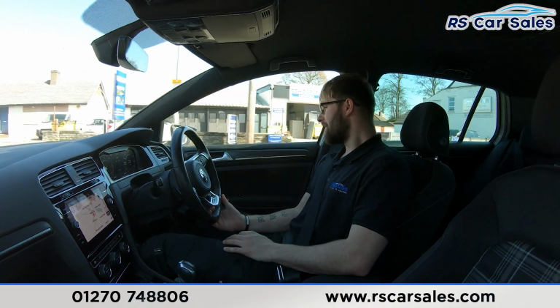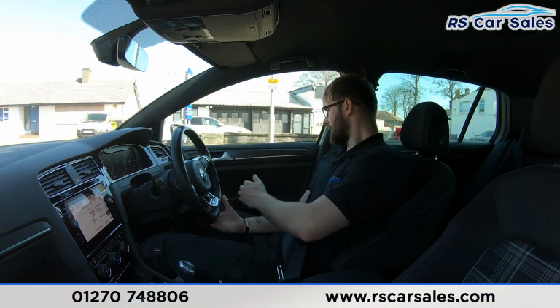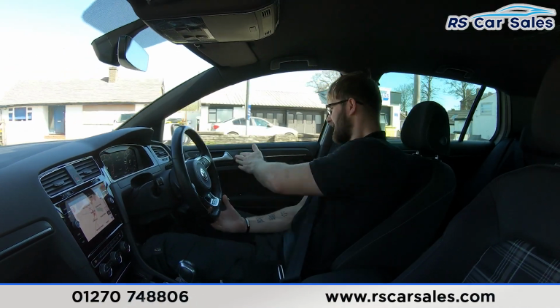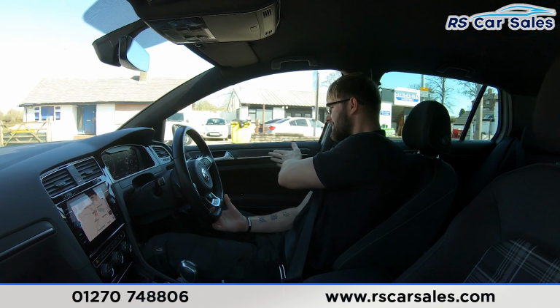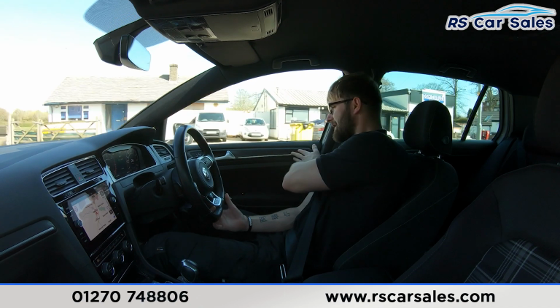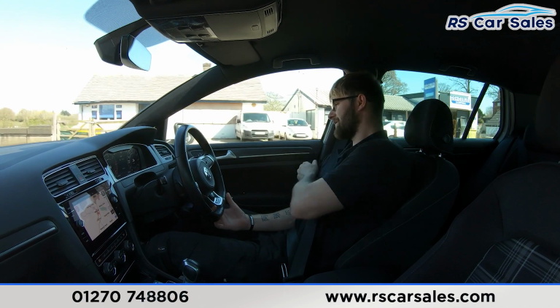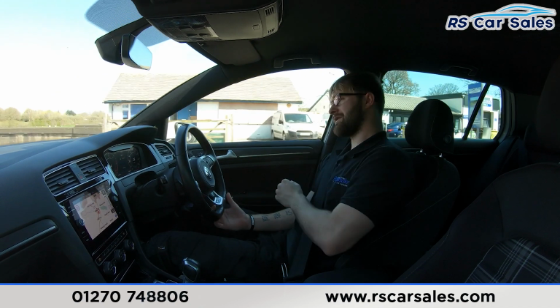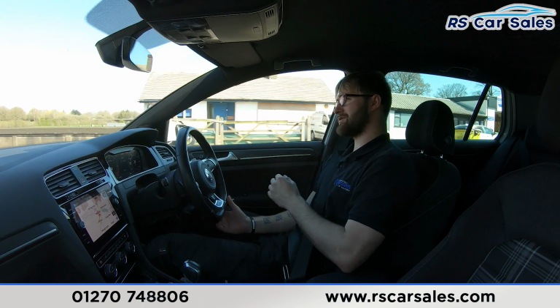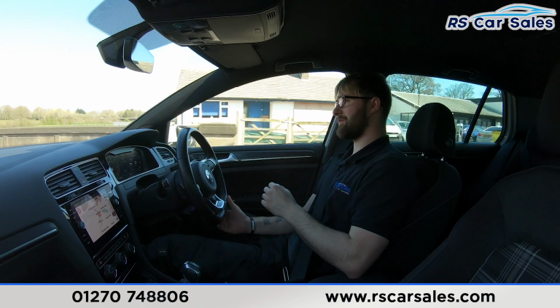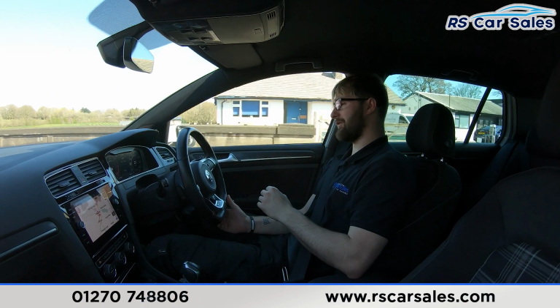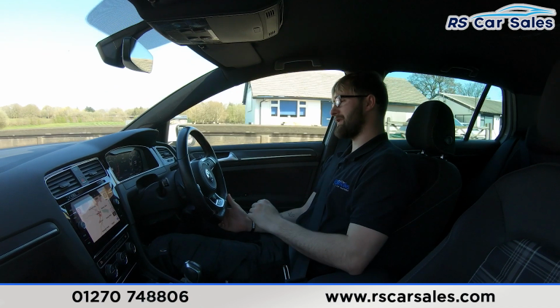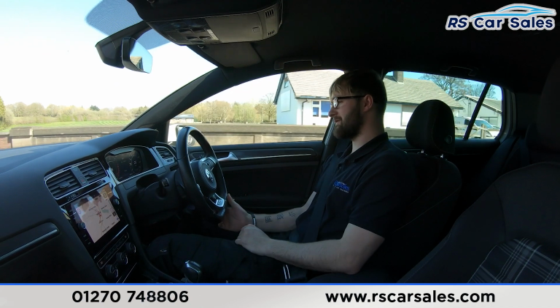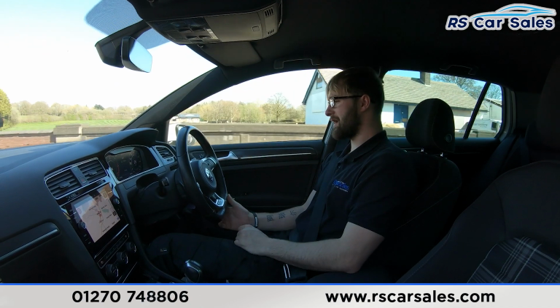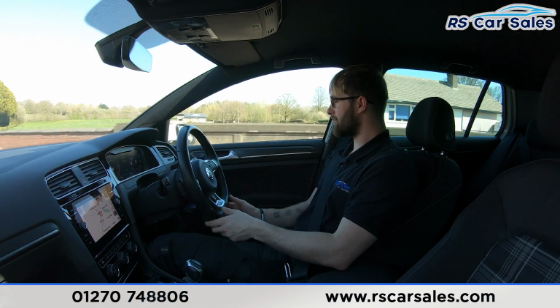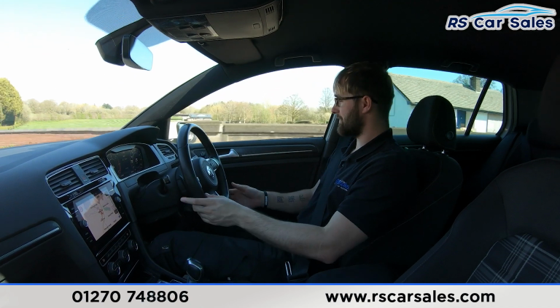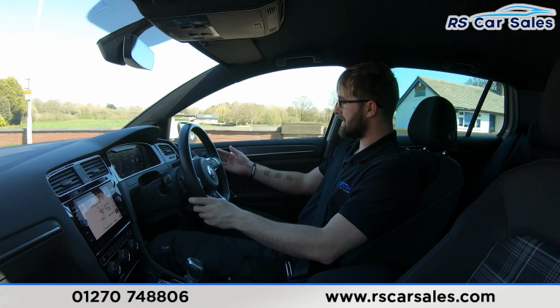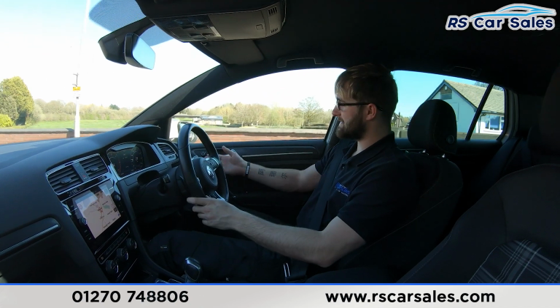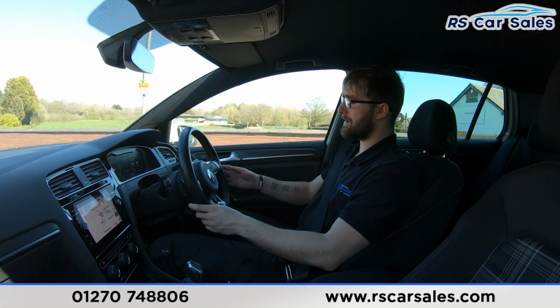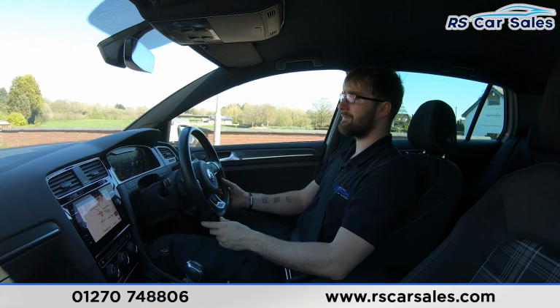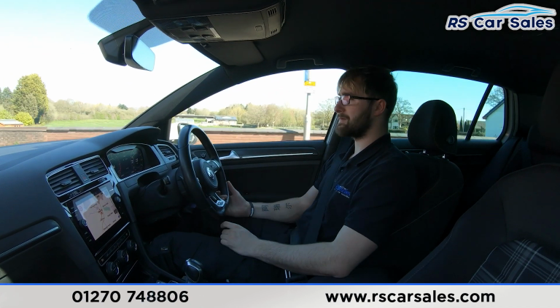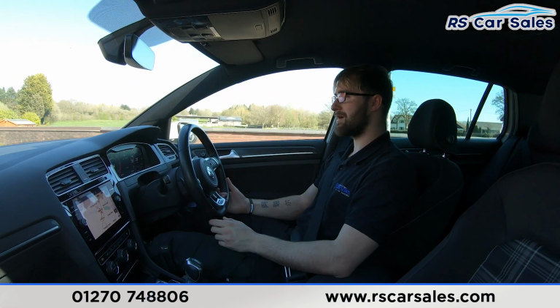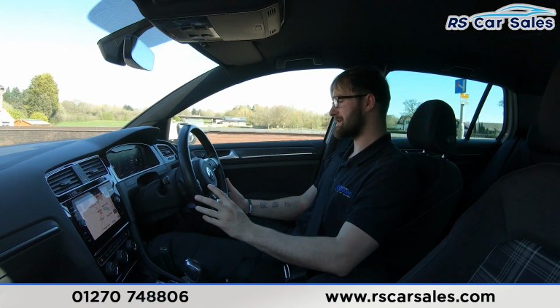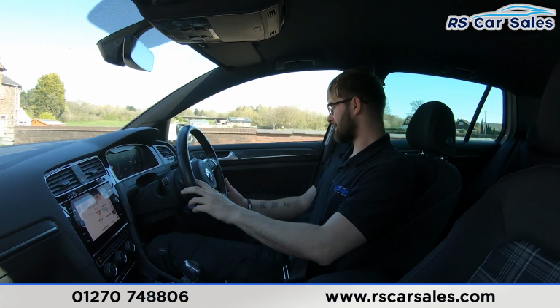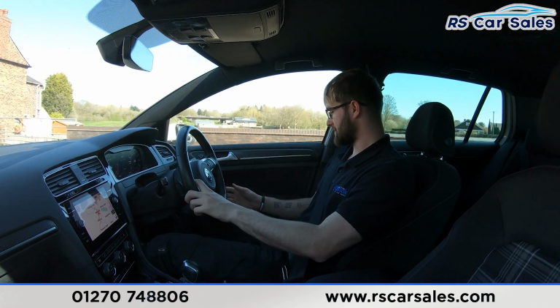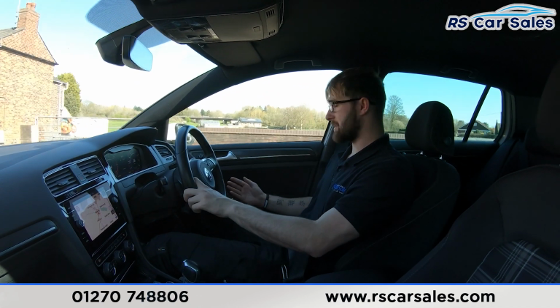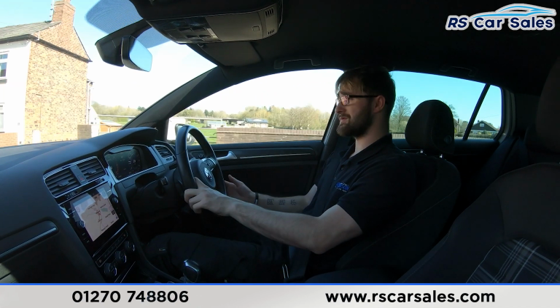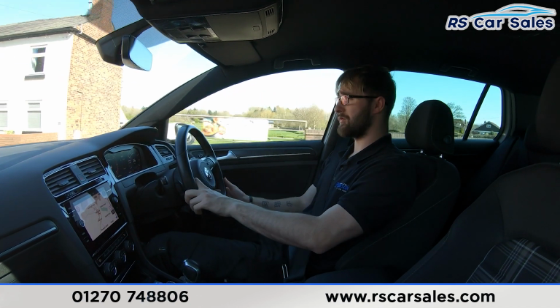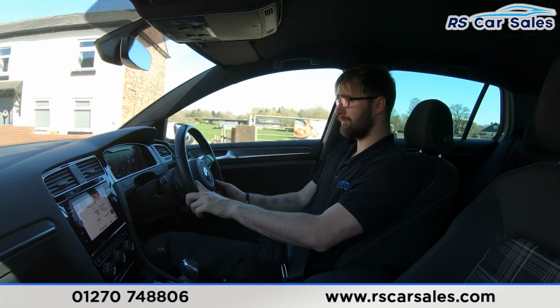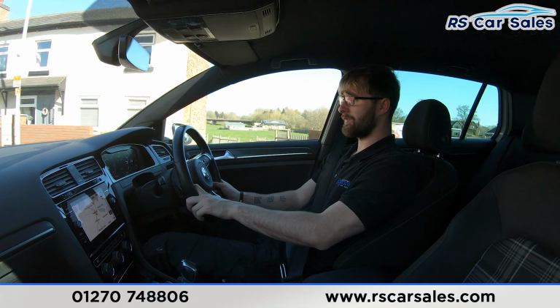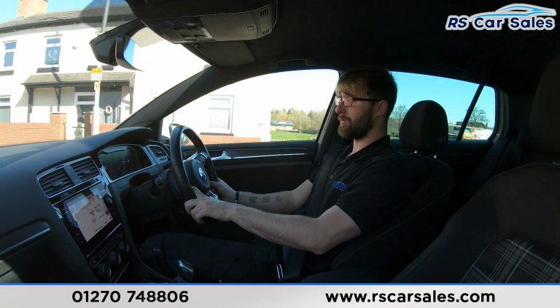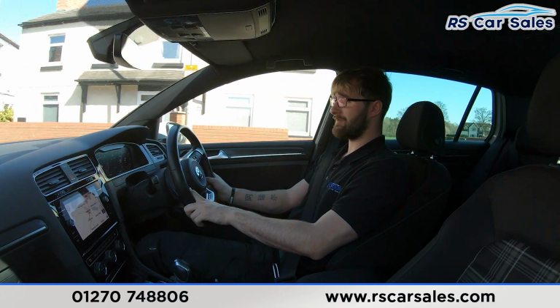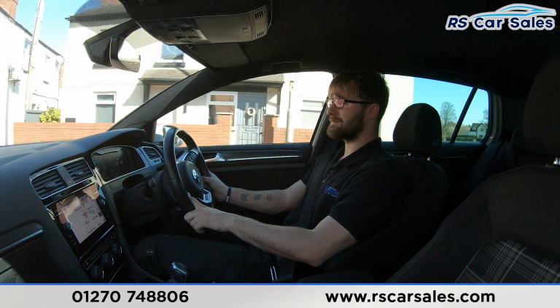We have the carbon fibre look trim in the vehicle. We also have heated power folding mirrors and electric windows all the way around.